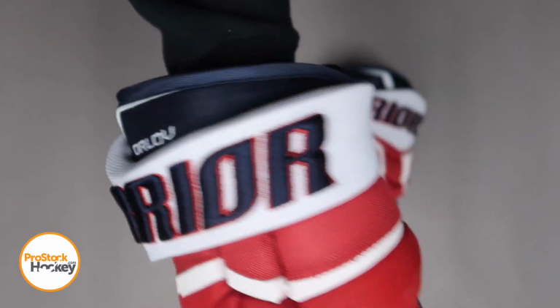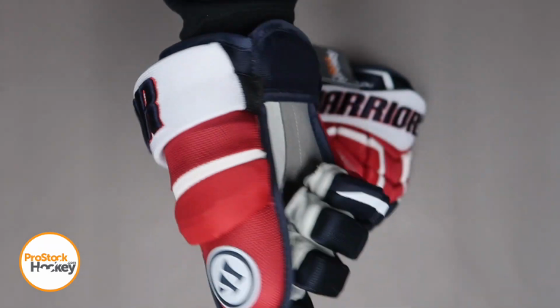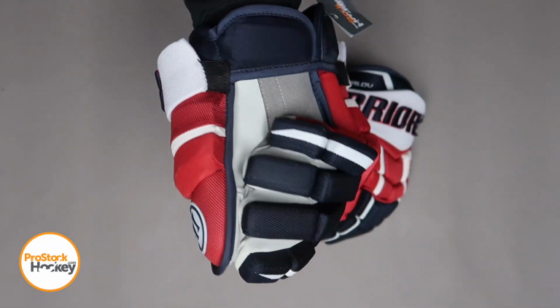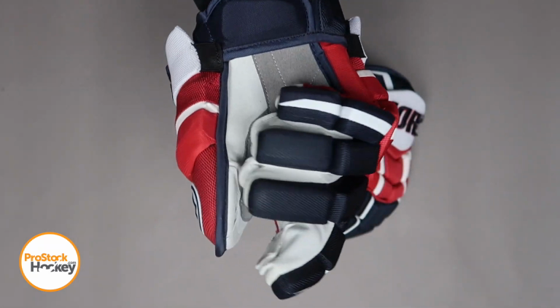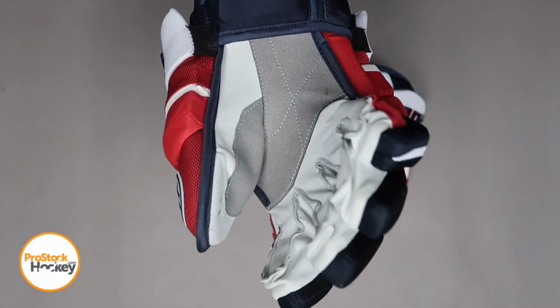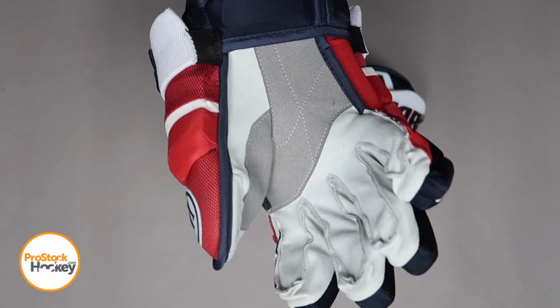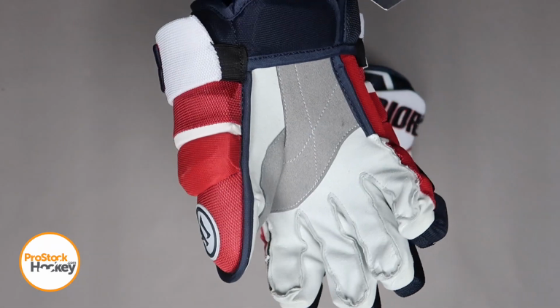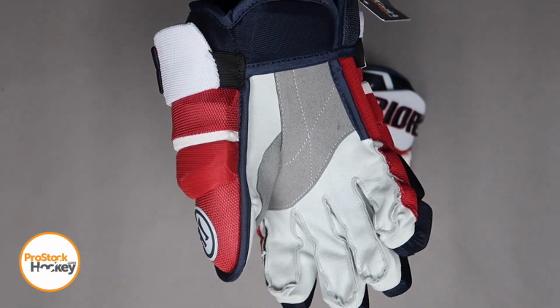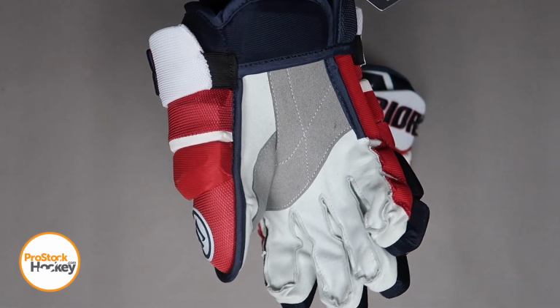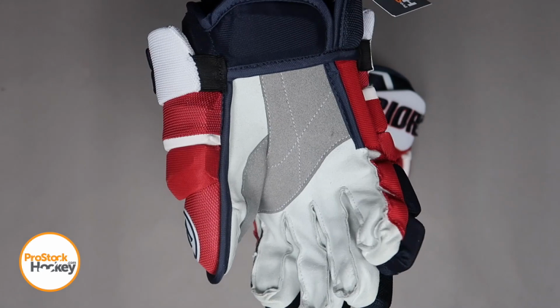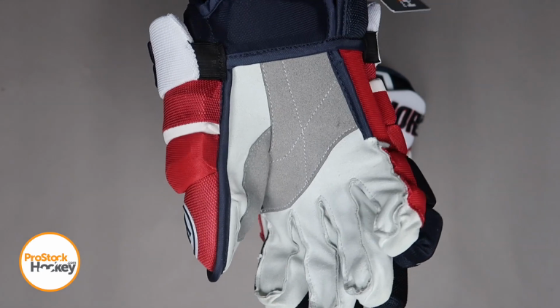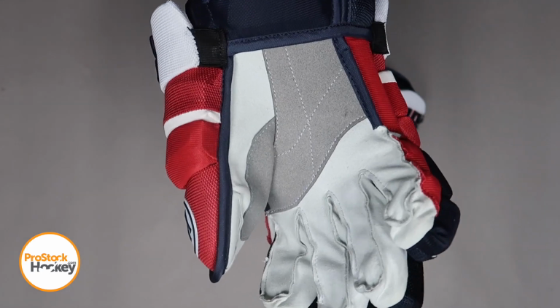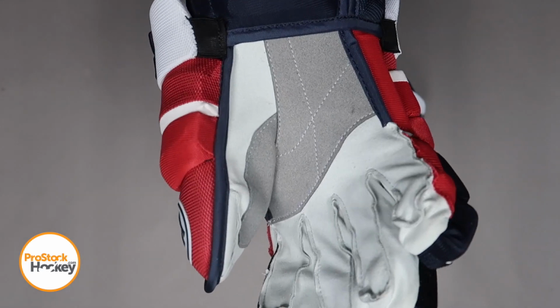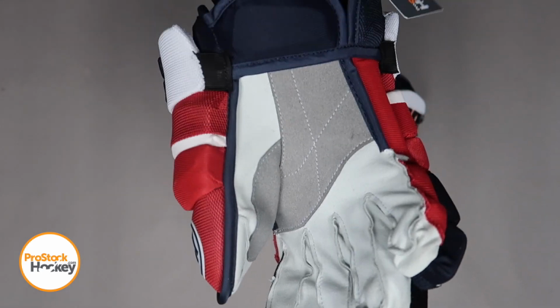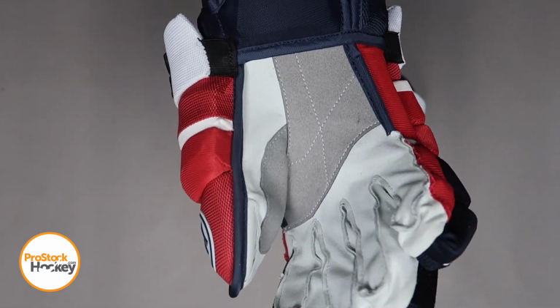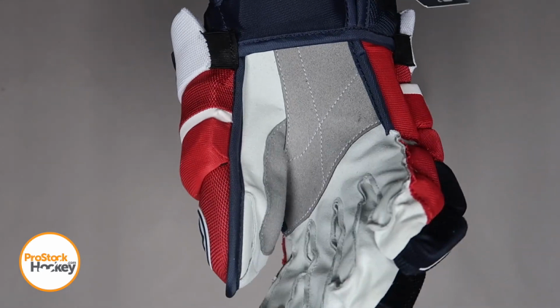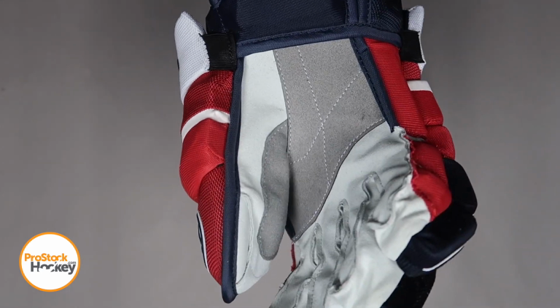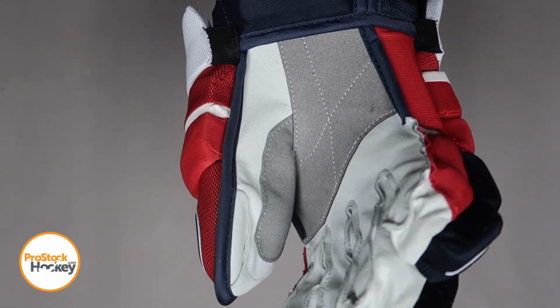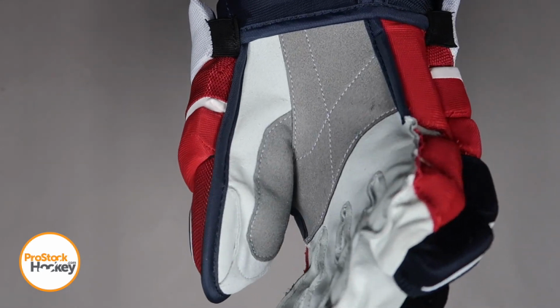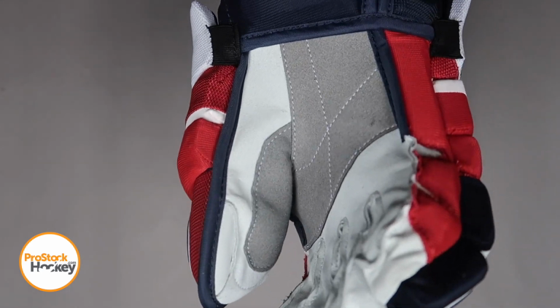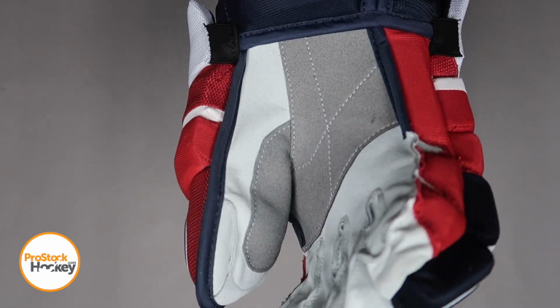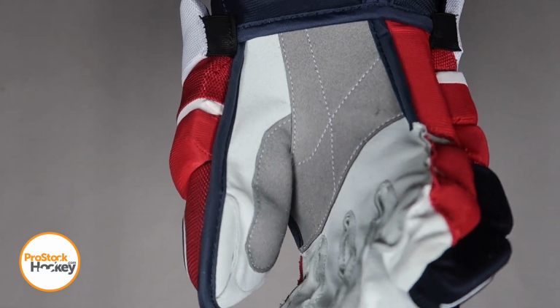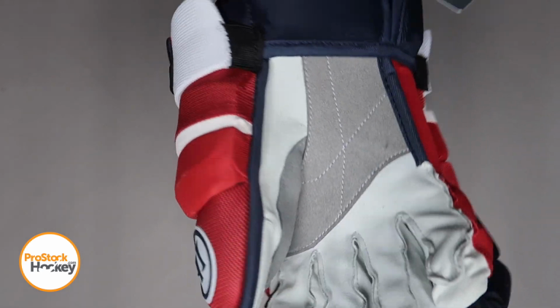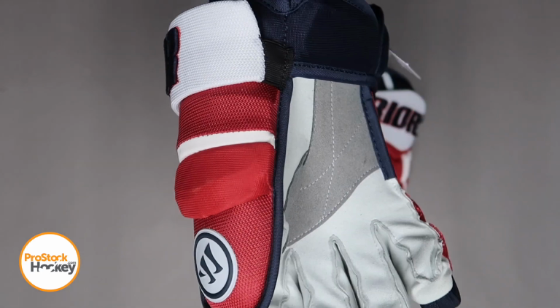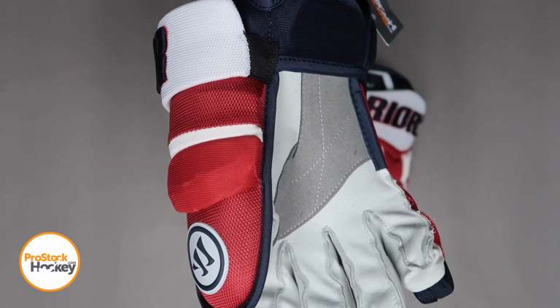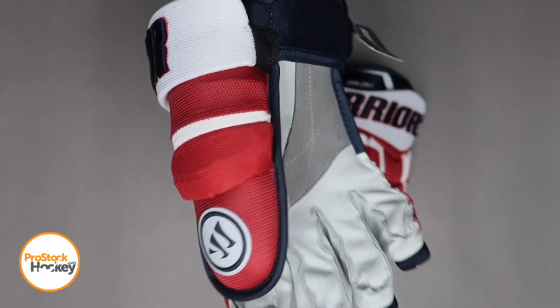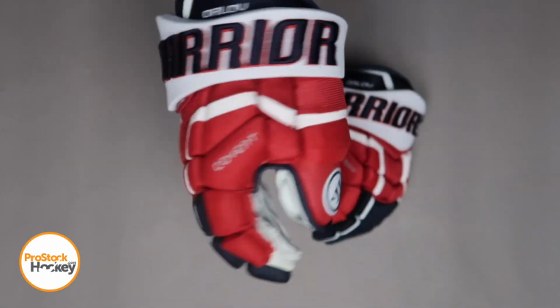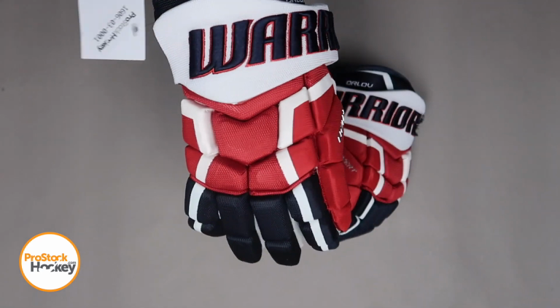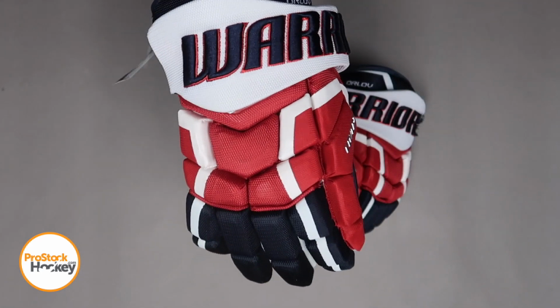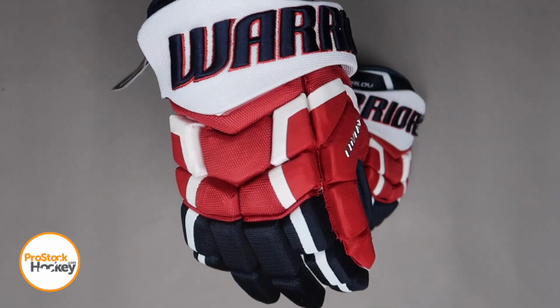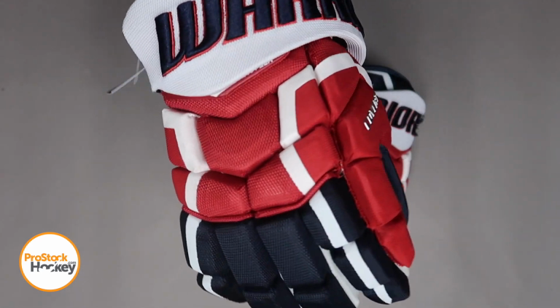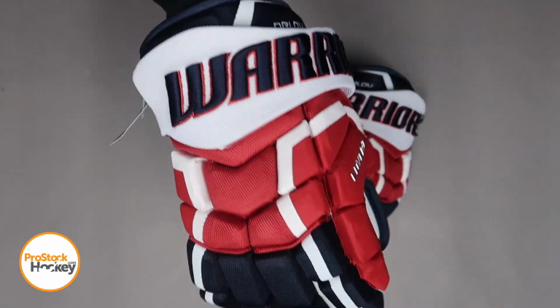If we take a look at his palms, they're pretty standard Micronash Ice Pro Palm materials with overlays in the thumb and palm area.